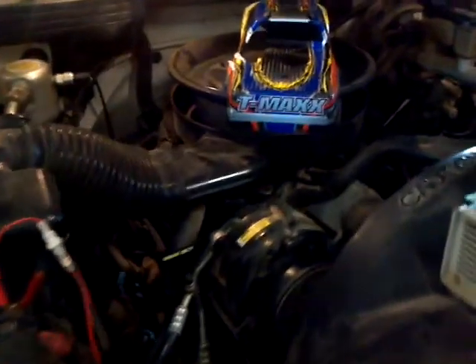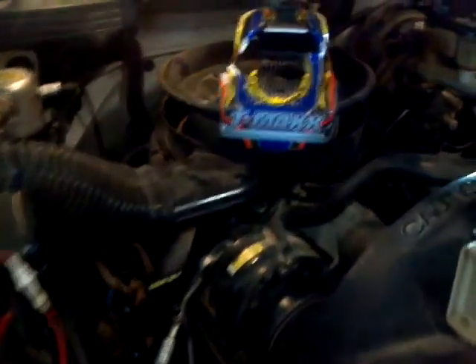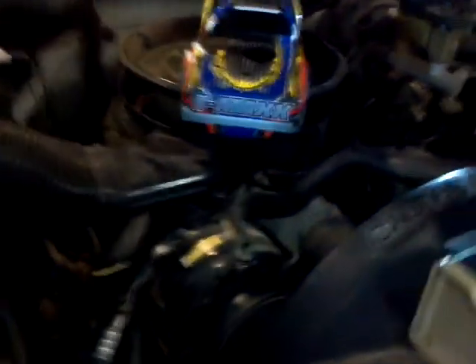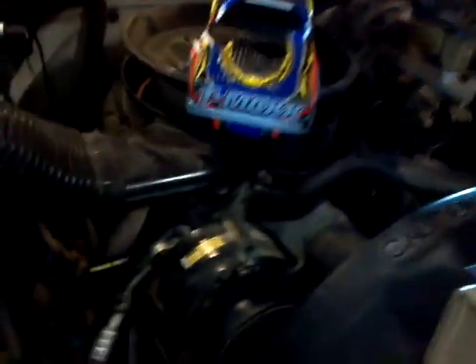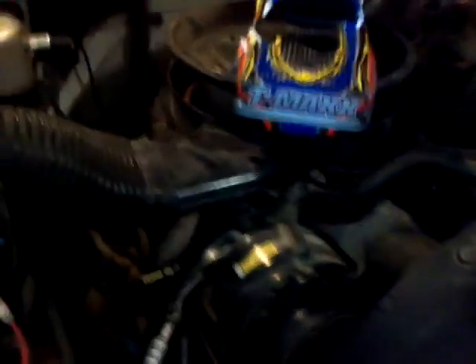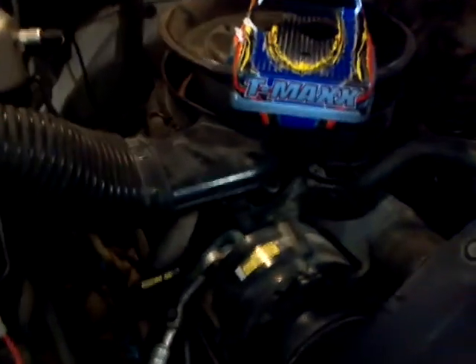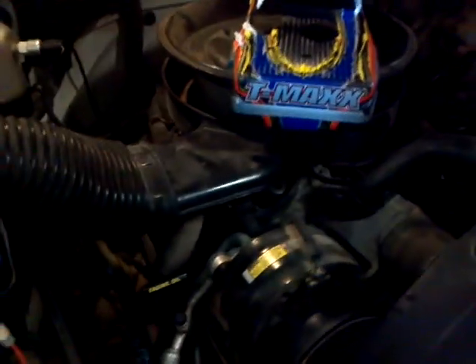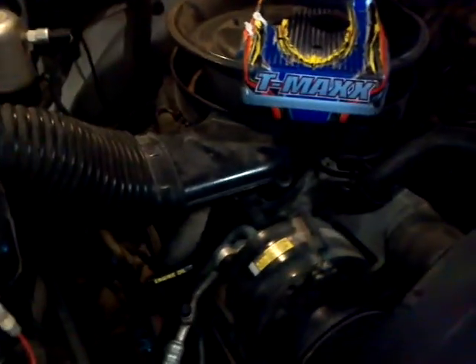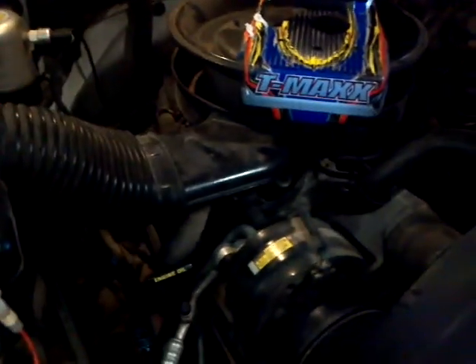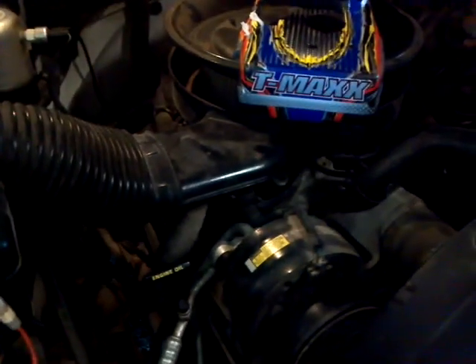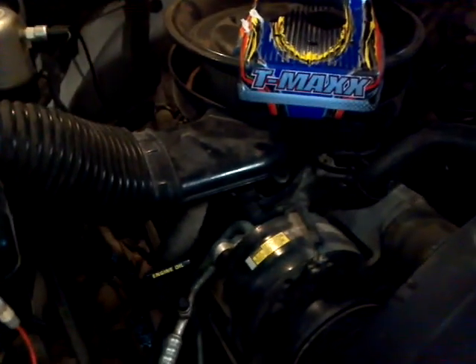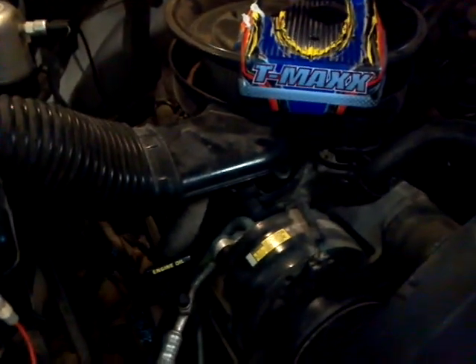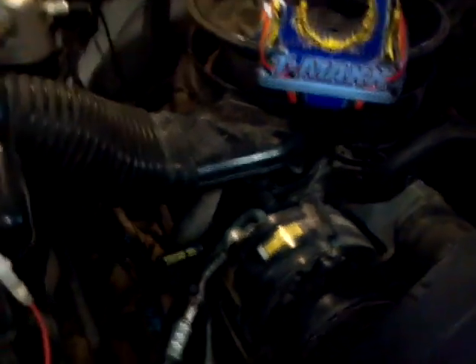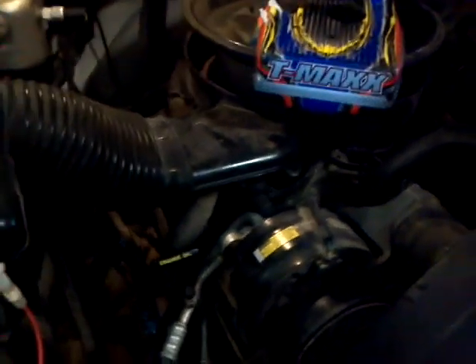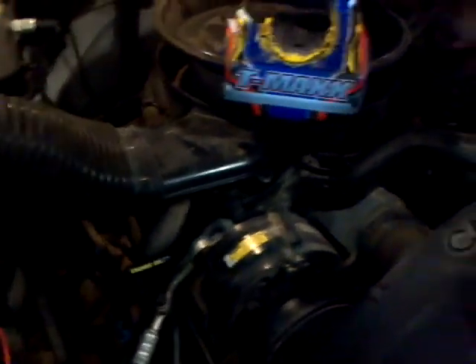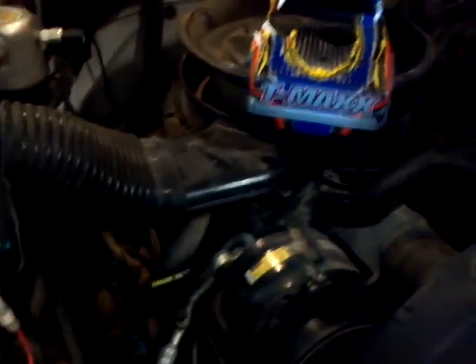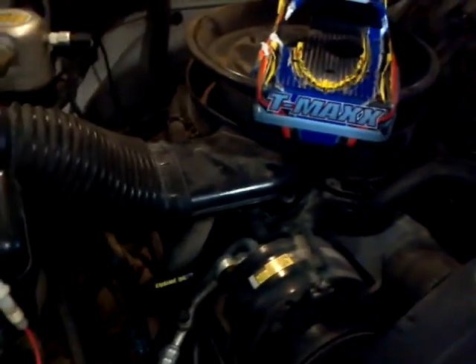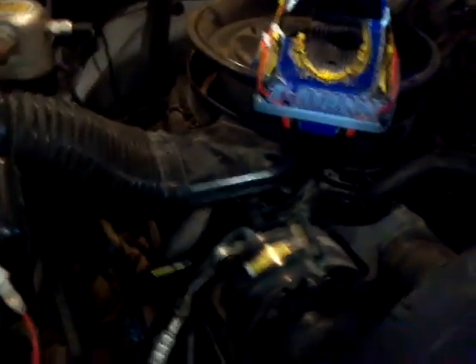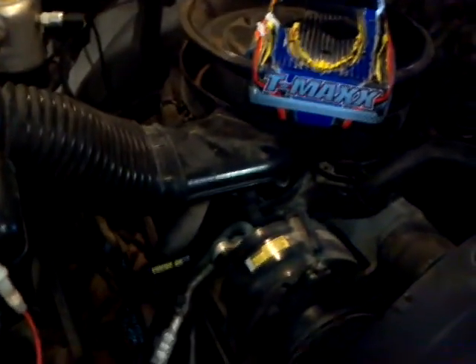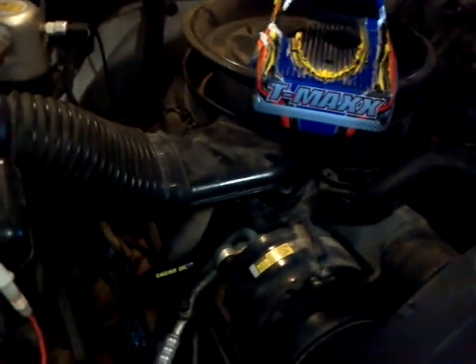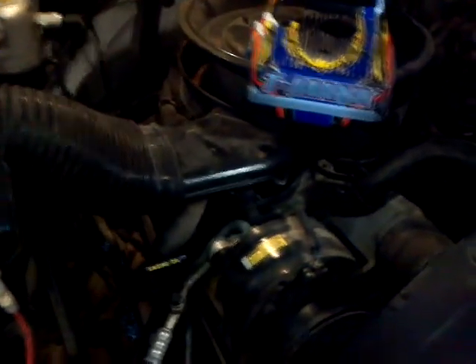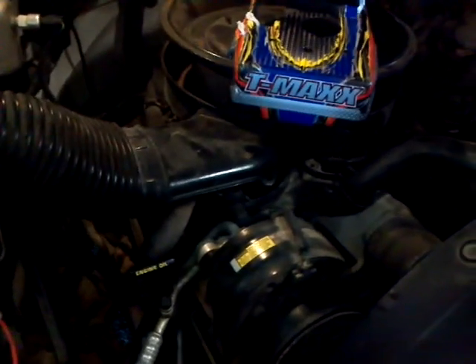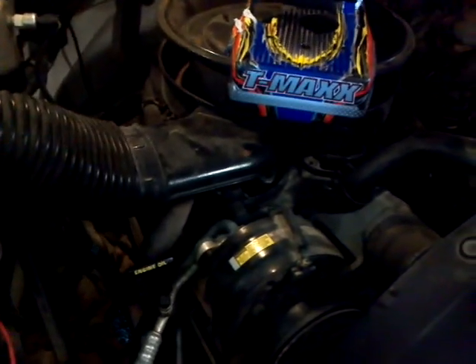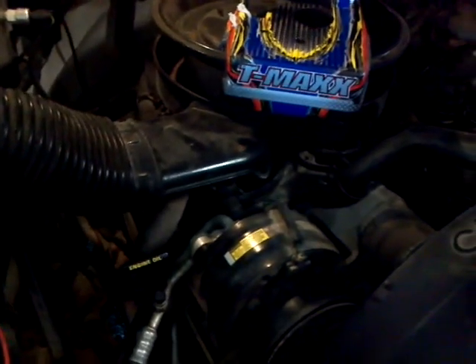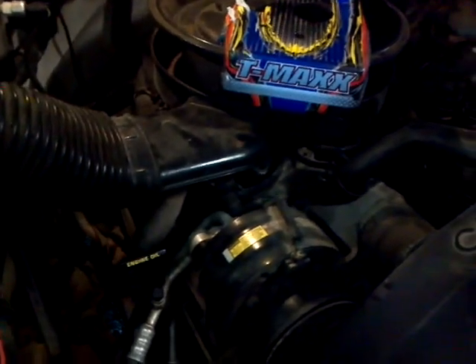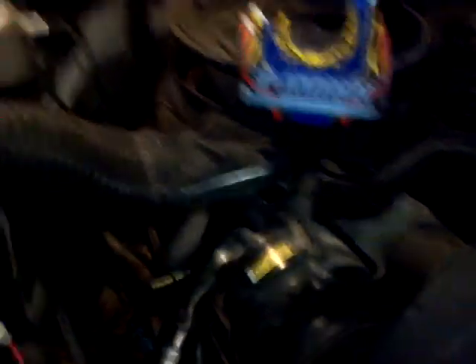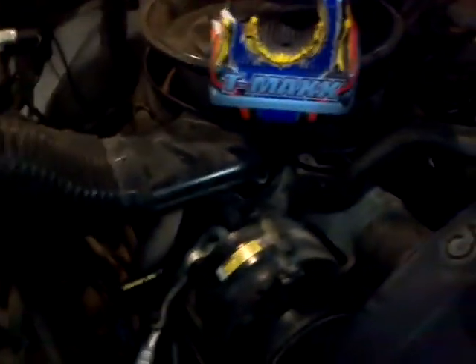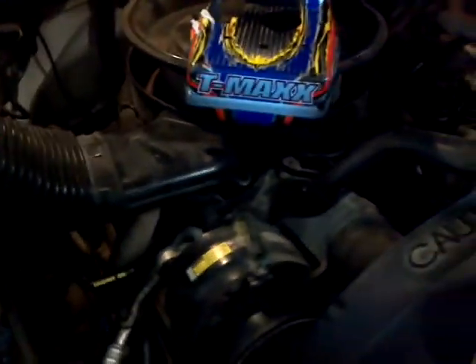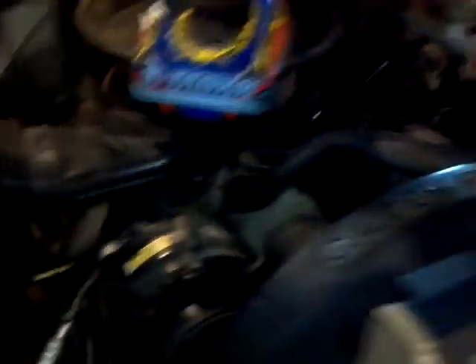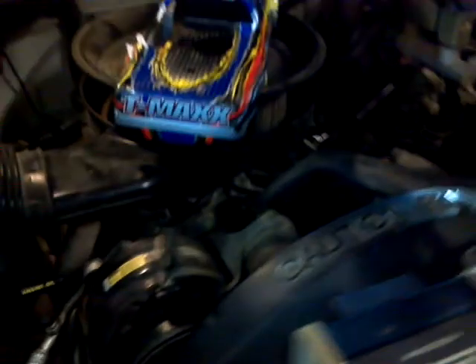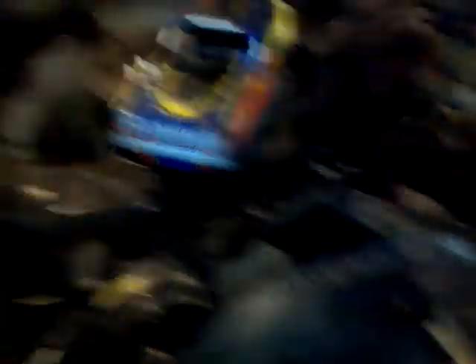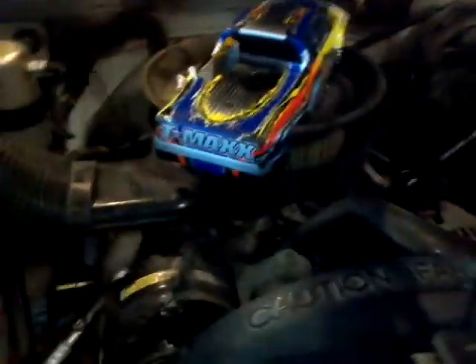I got a 350 in this thing. Nothing wrong with it, runs just fine, all that good stuff.